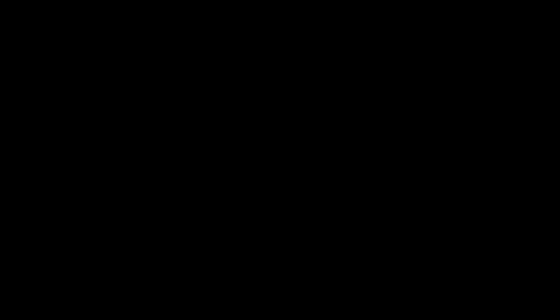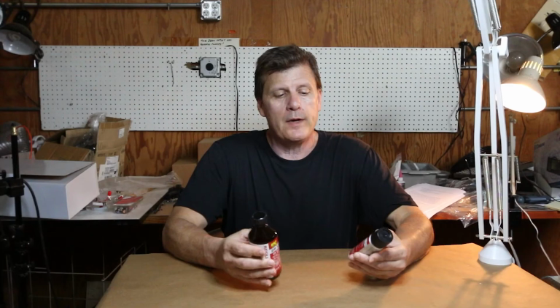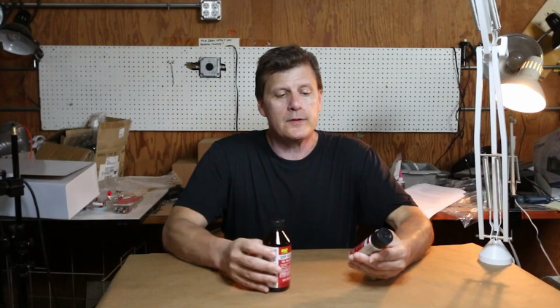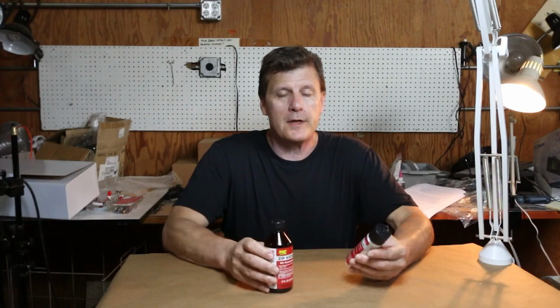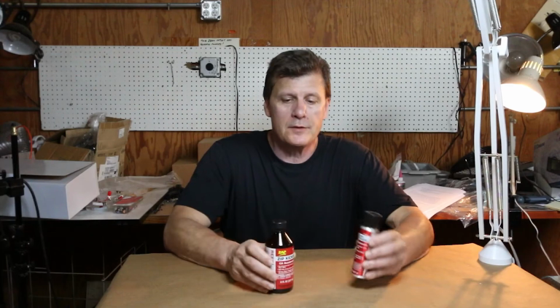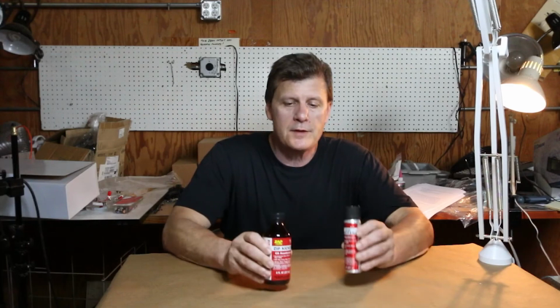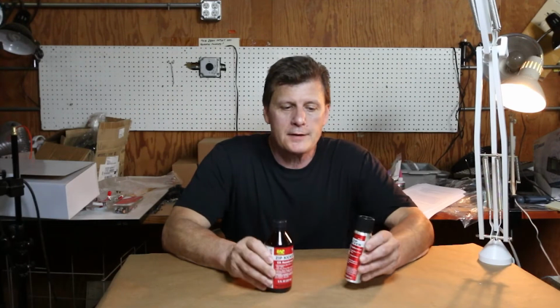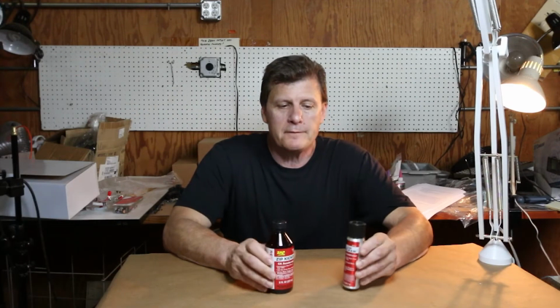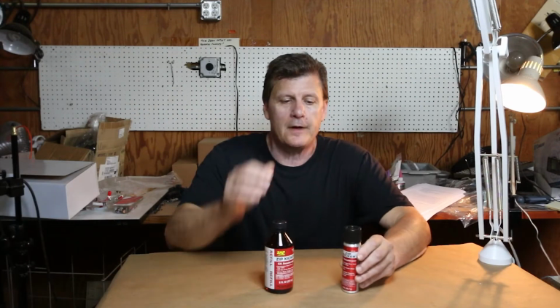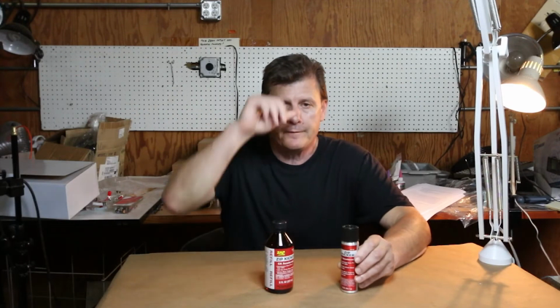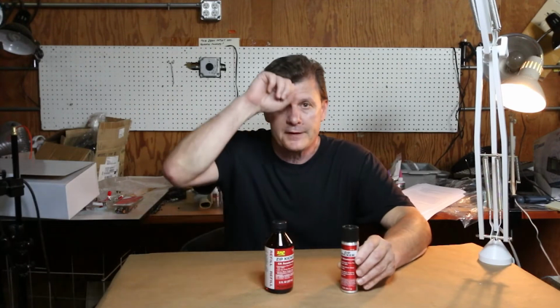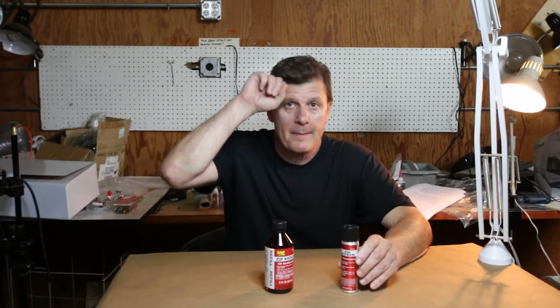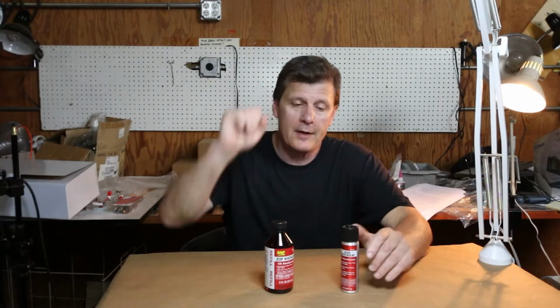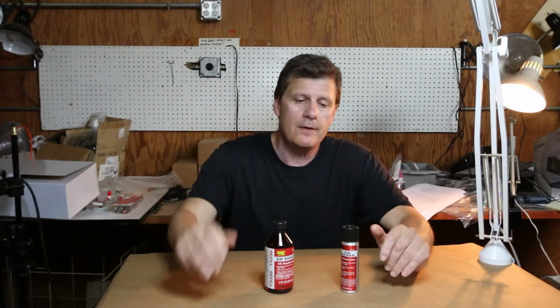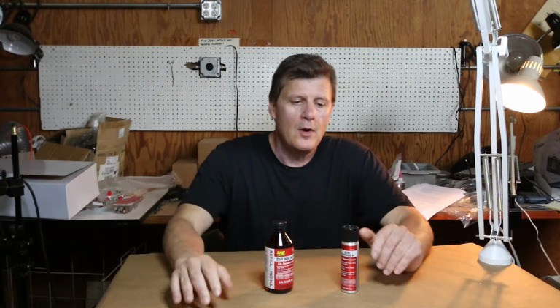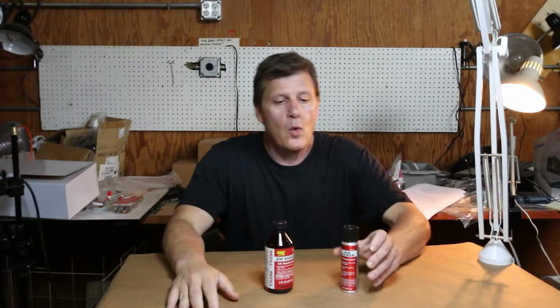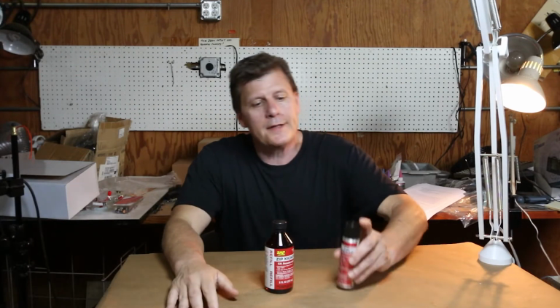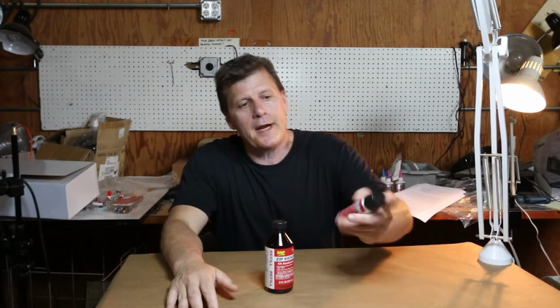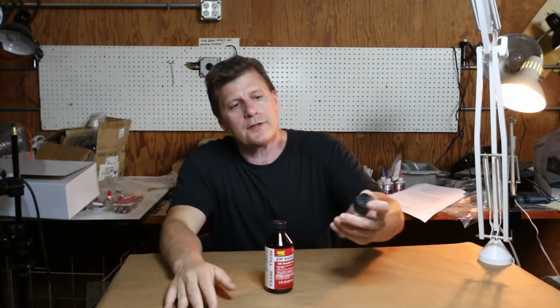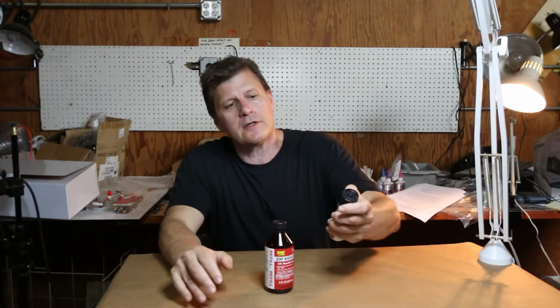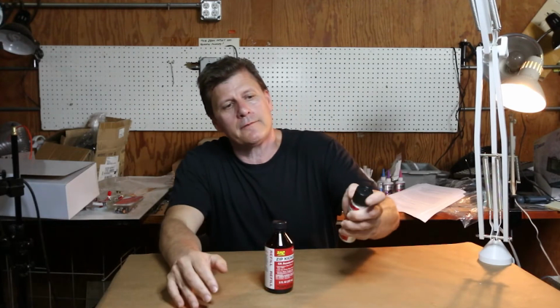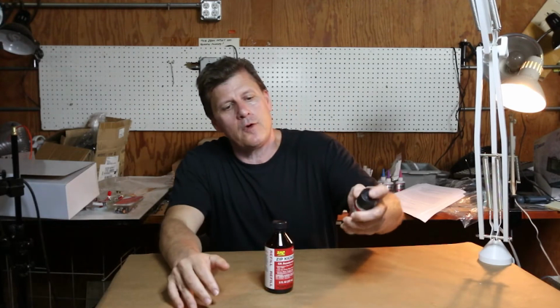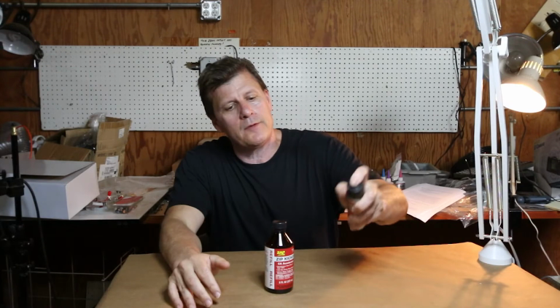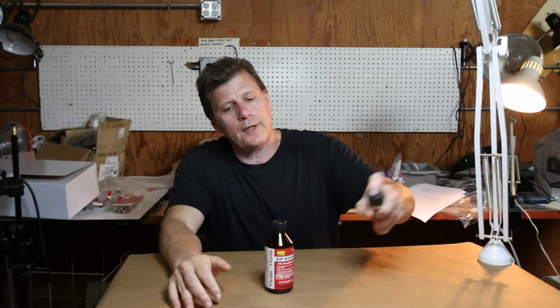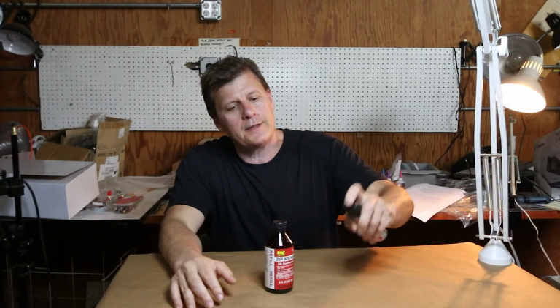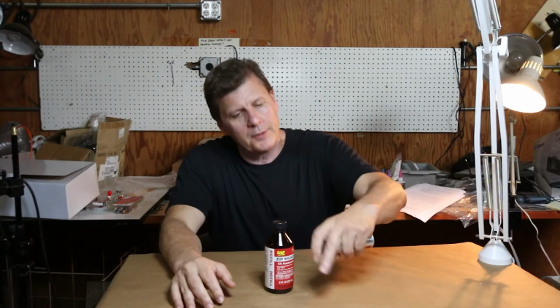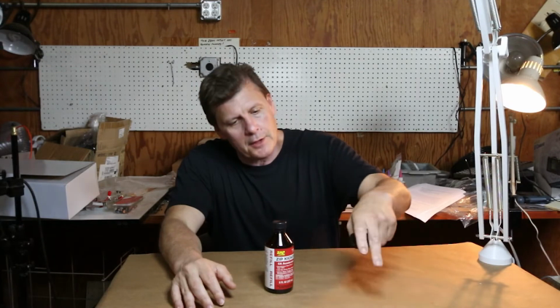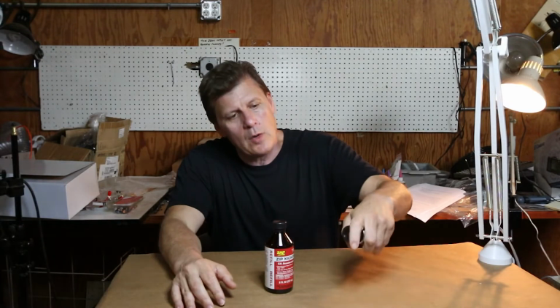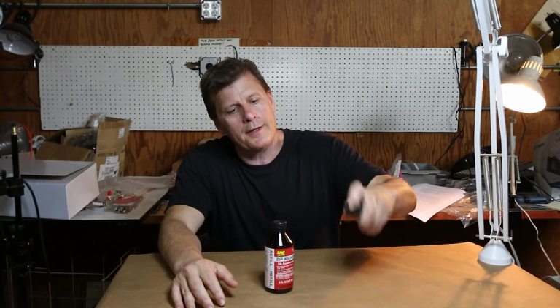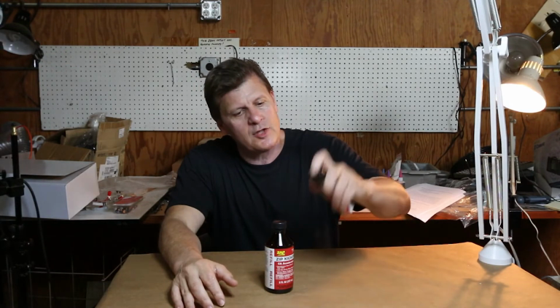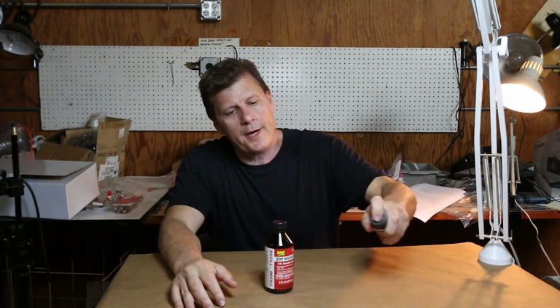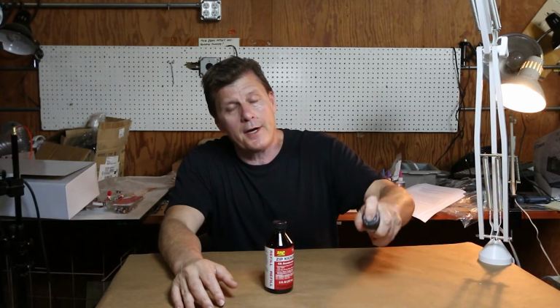We also sell two sizes of the Zap Kicker. One is in aerosol form. It's really easy — you put the glue on and you spray it on.